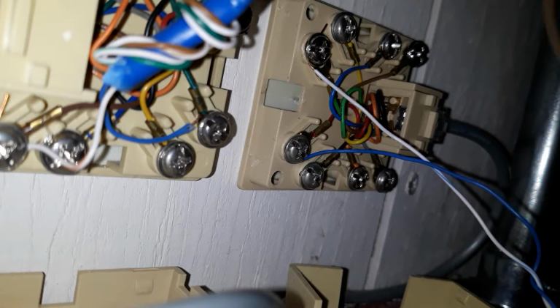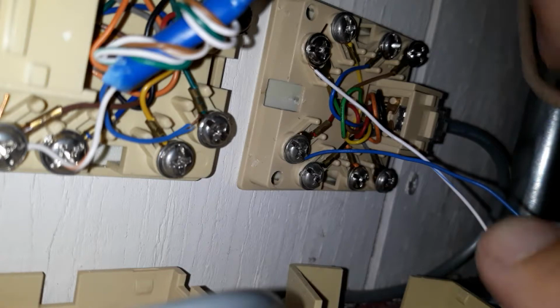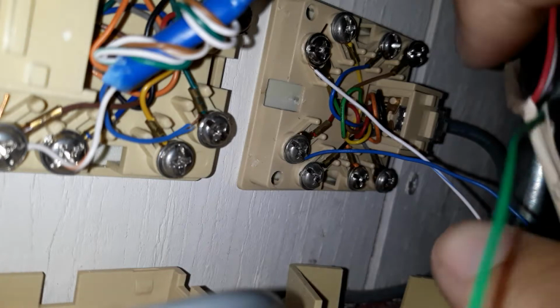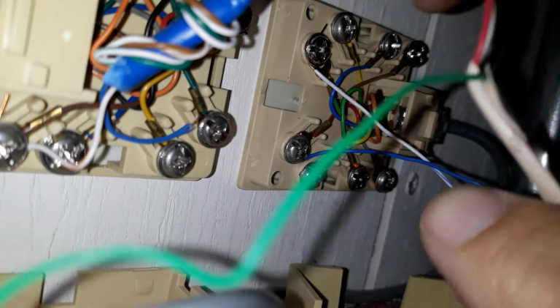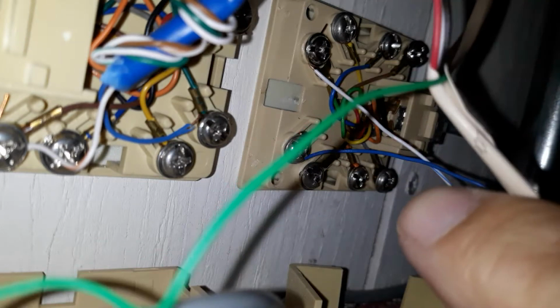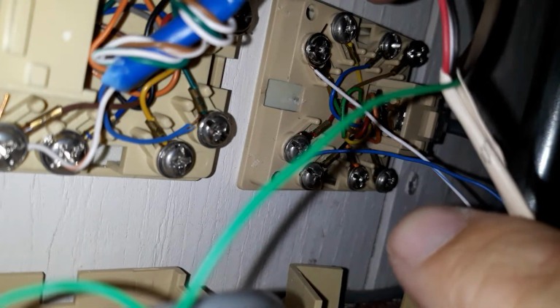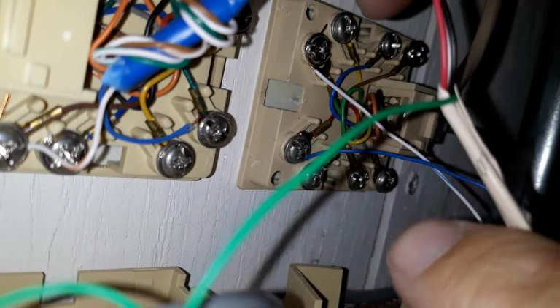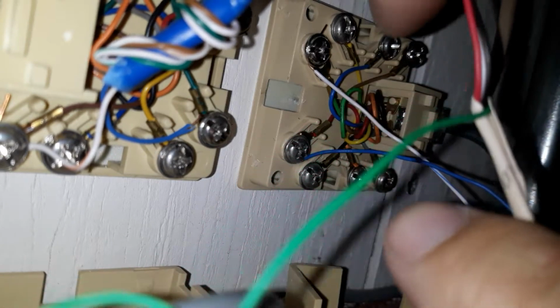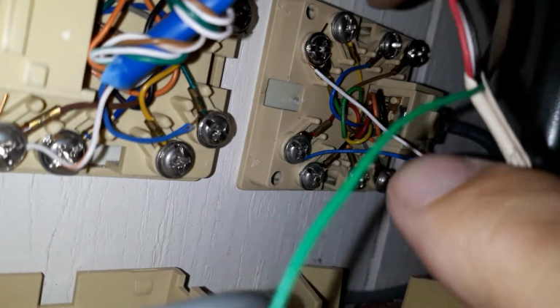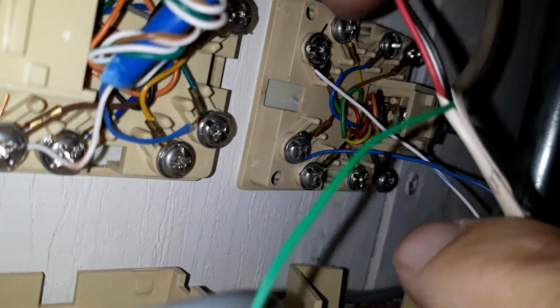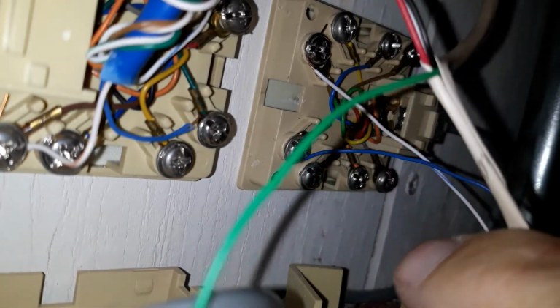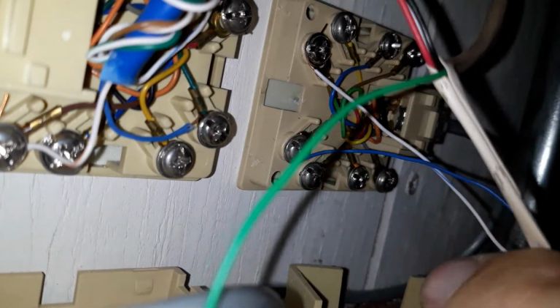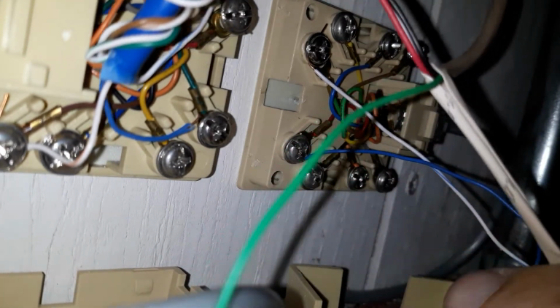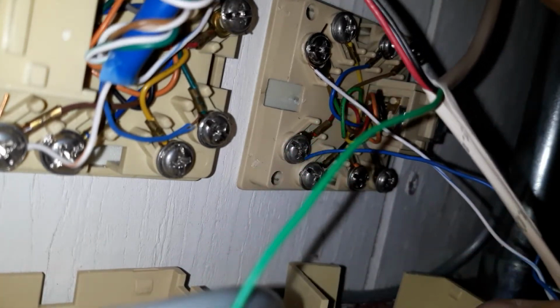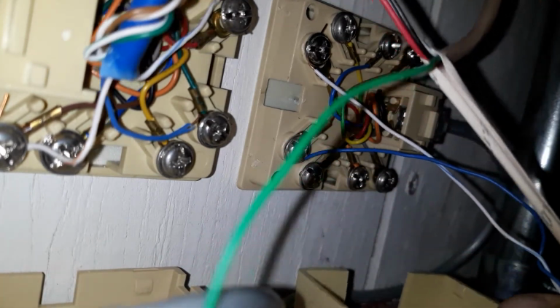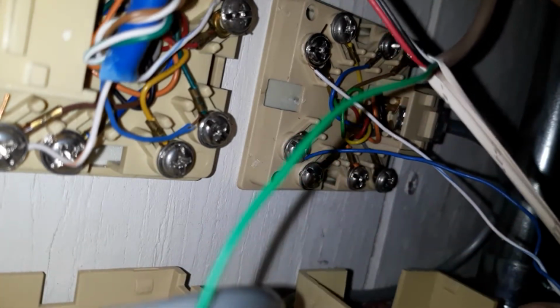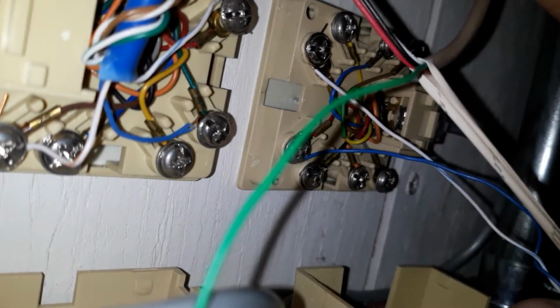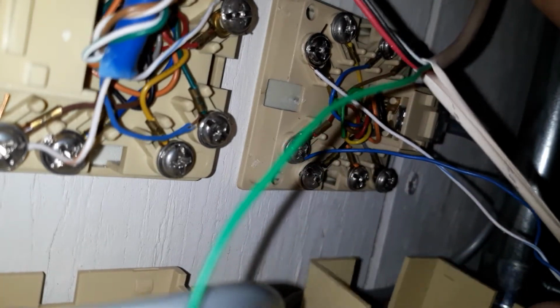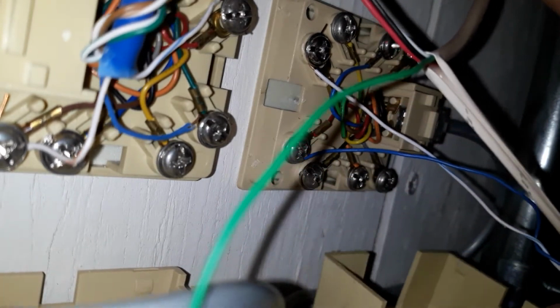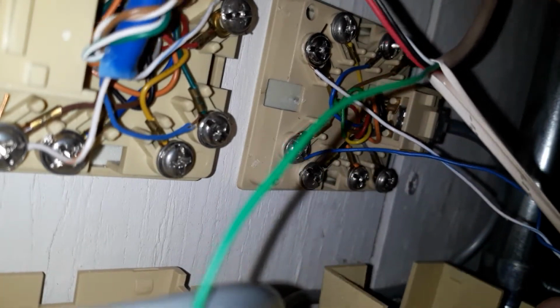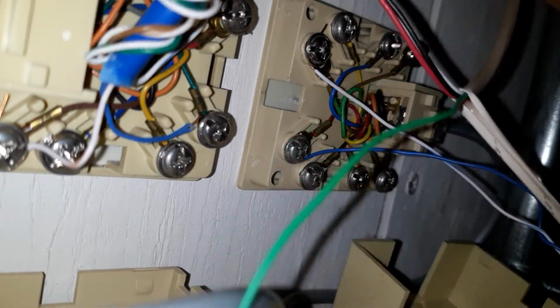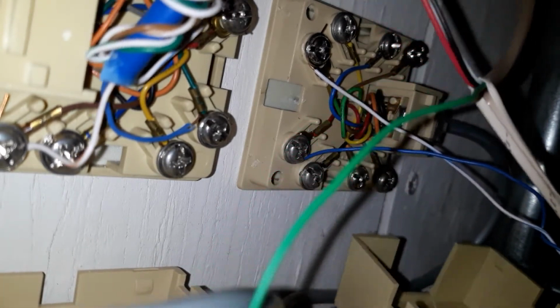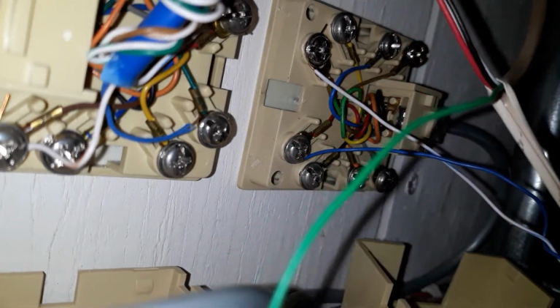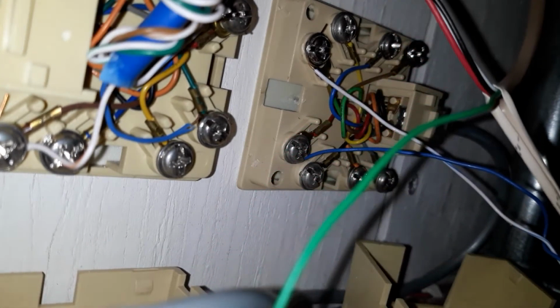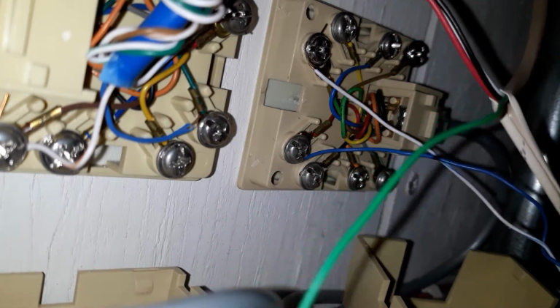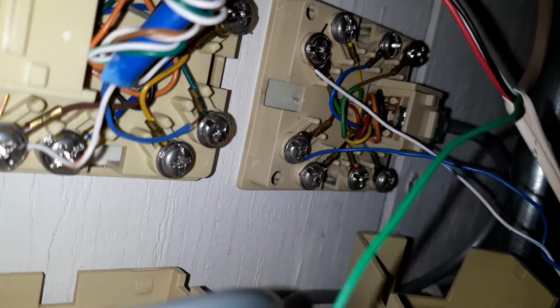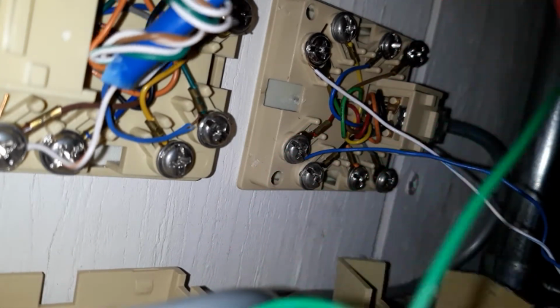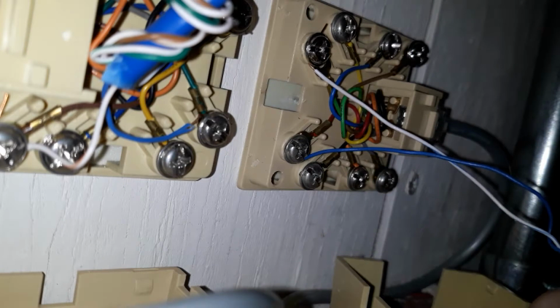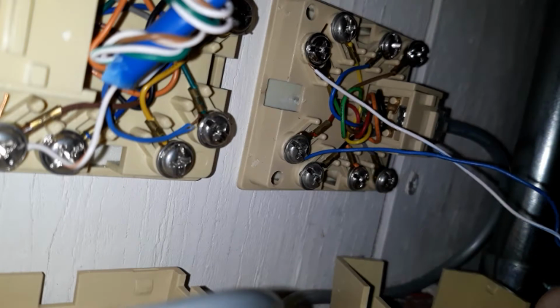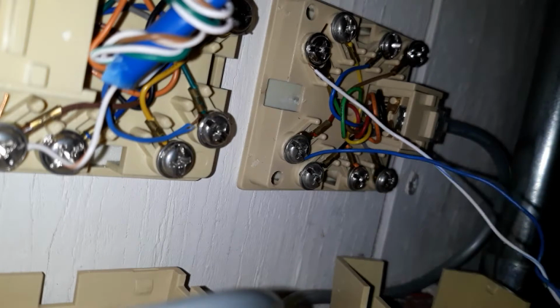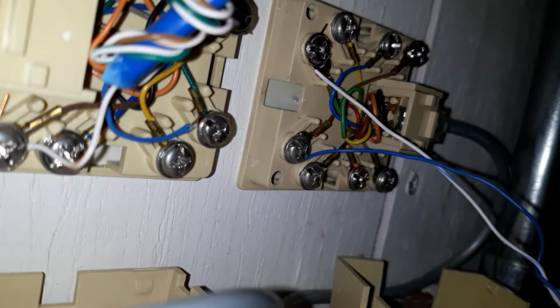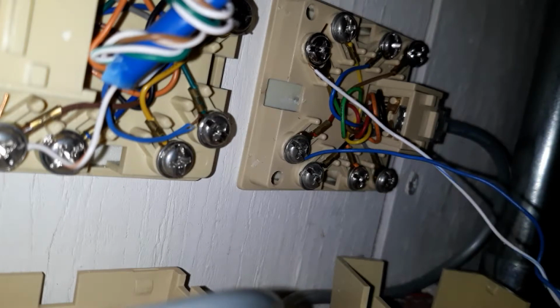It doesn't even have a pull string in it. So what I'm doing here, I'm just holding the wires and pulling the jacket. And as you can see, it doesn't strip the wire now.